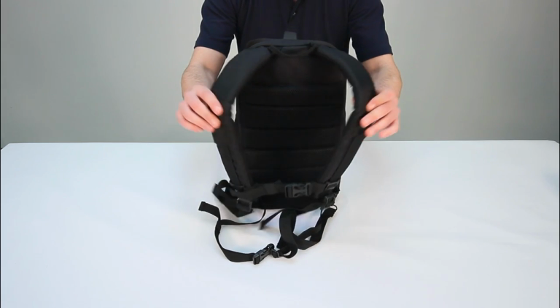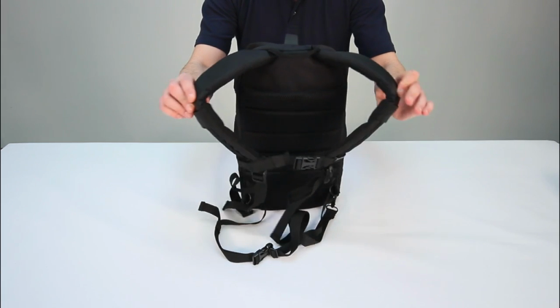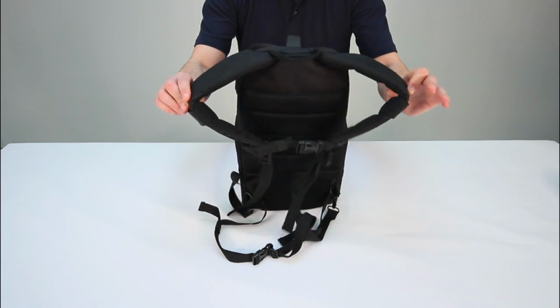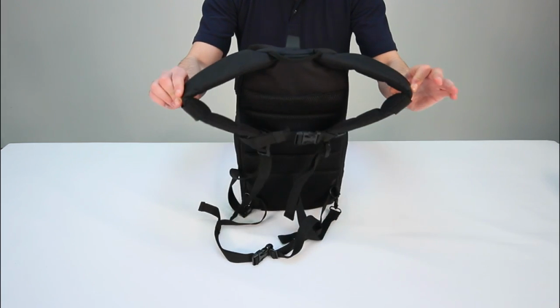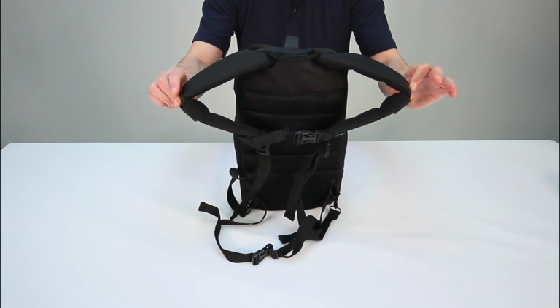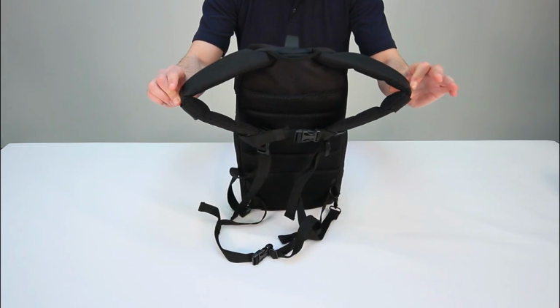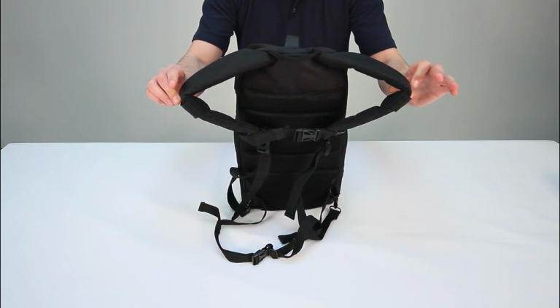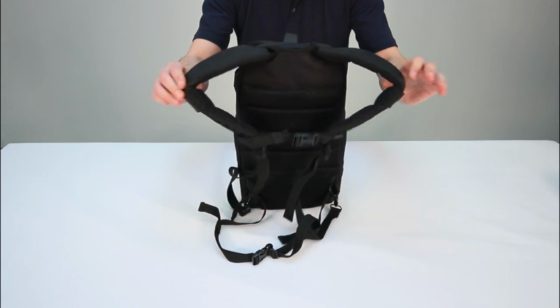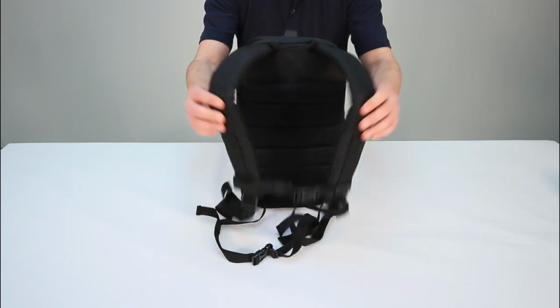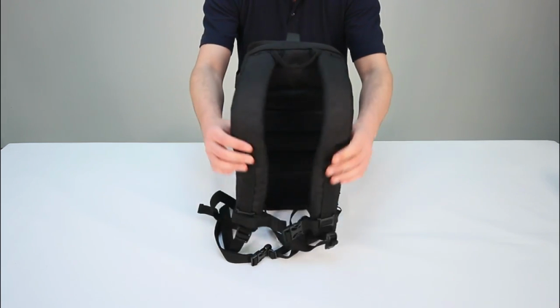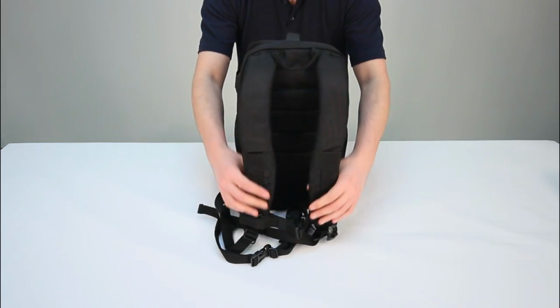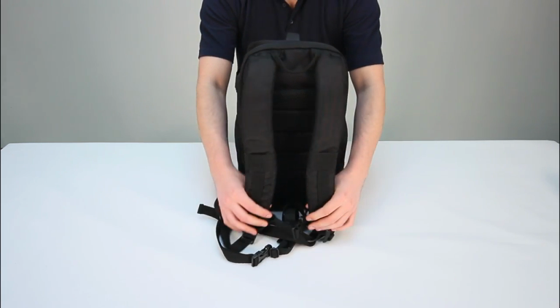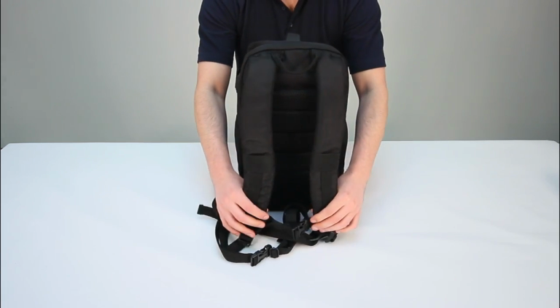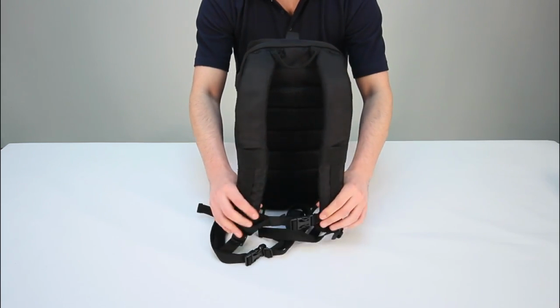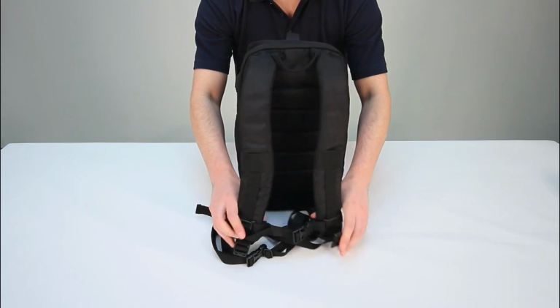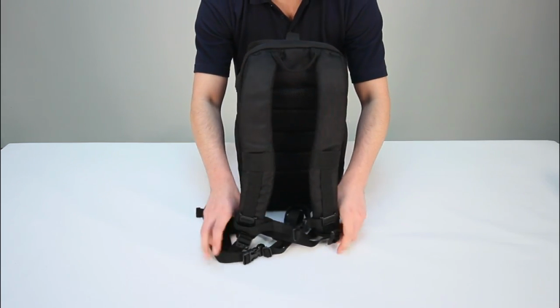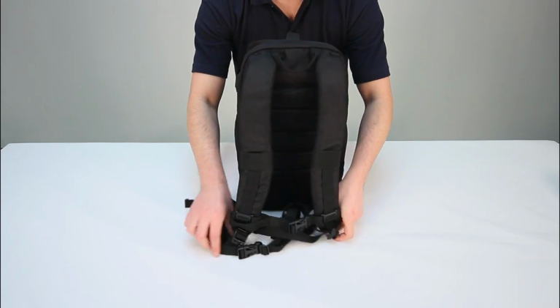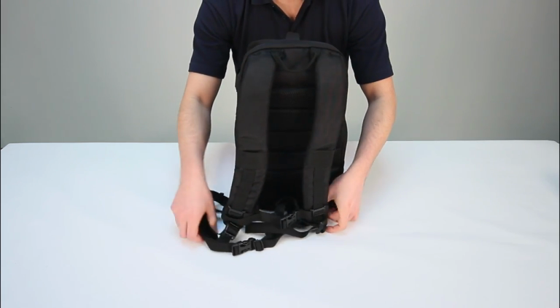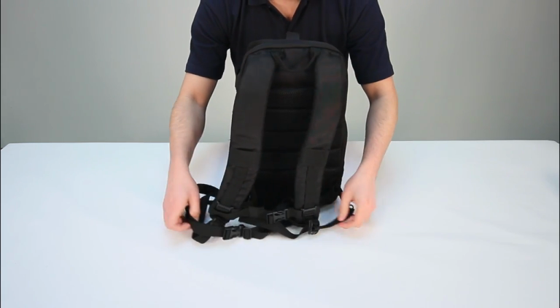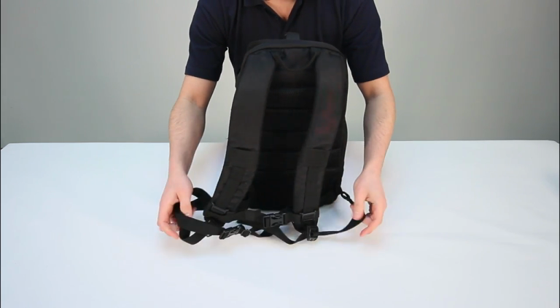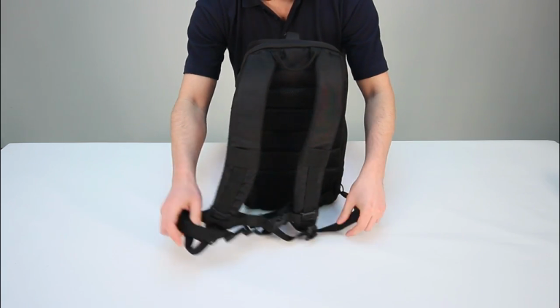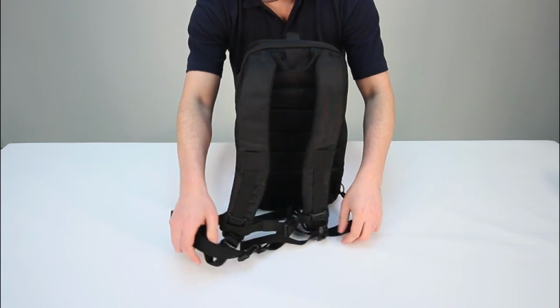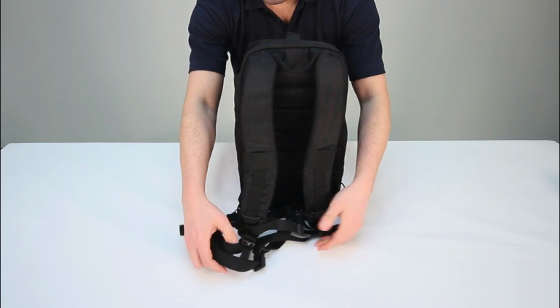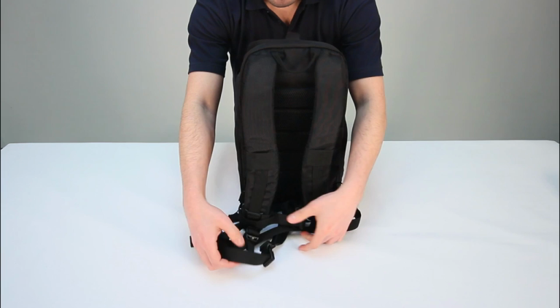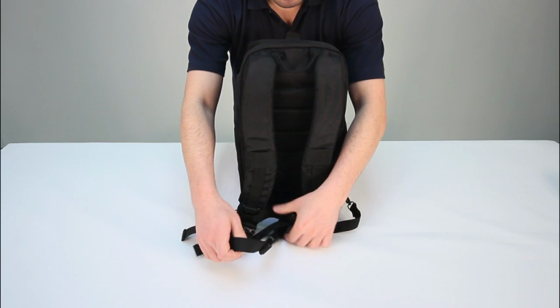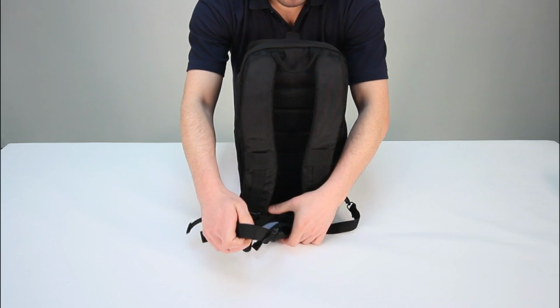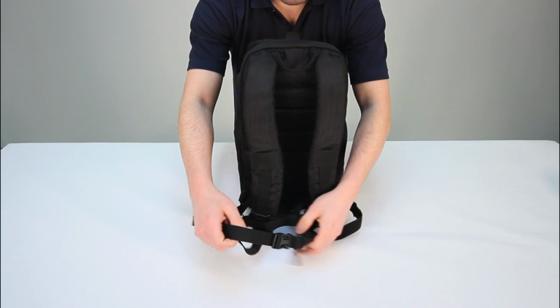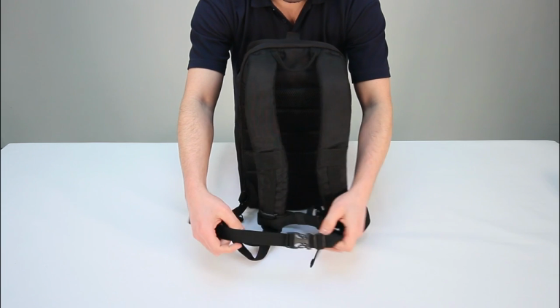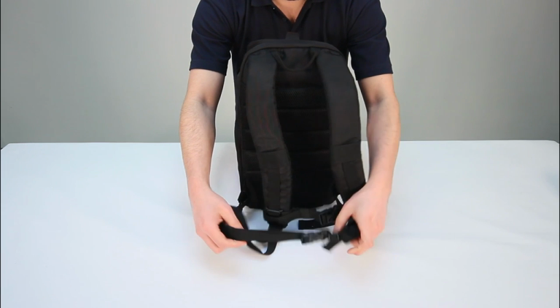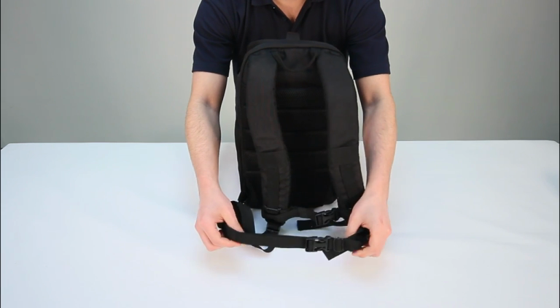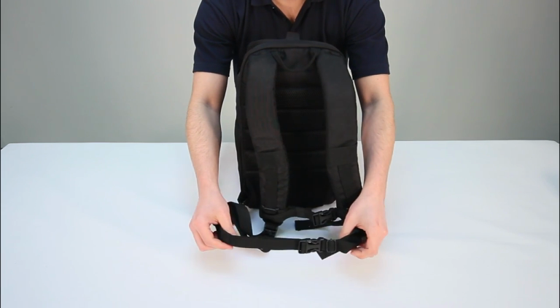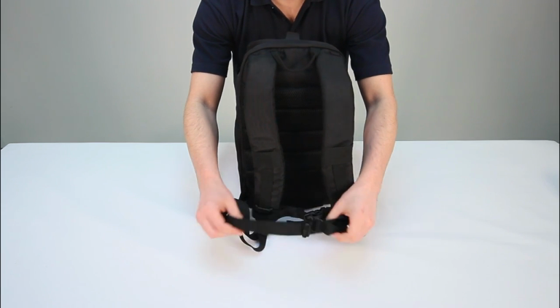The backpack has comfortable padded shoulder straps with adjustable chest fastening, and there is also a waist strap for stability.